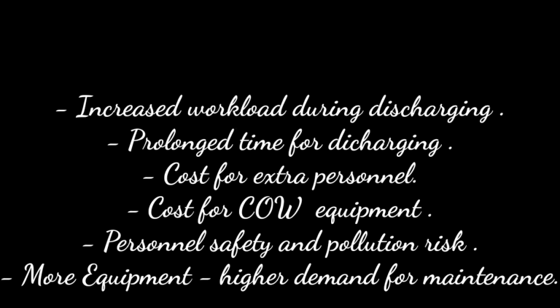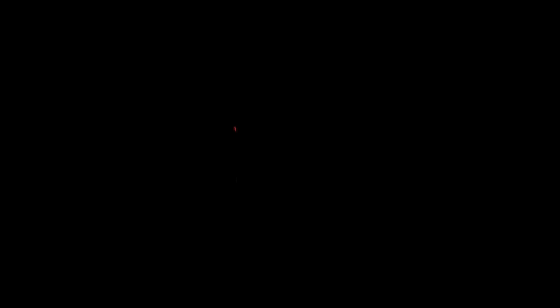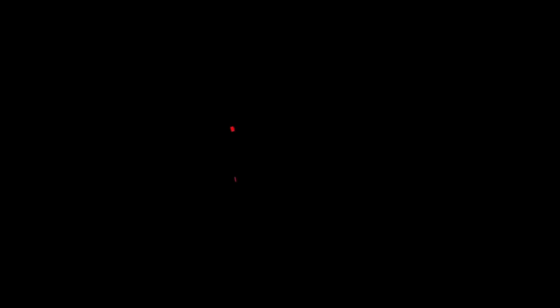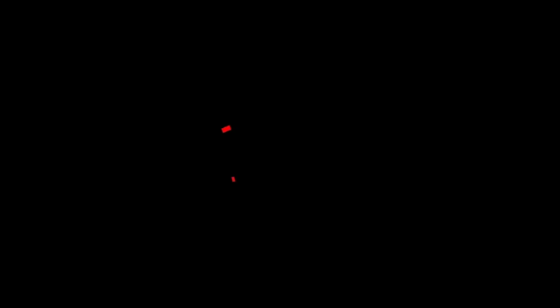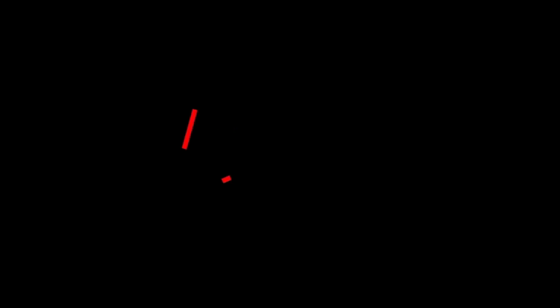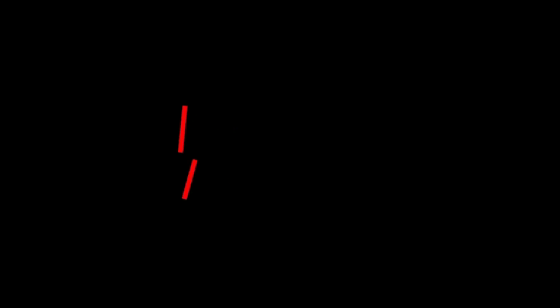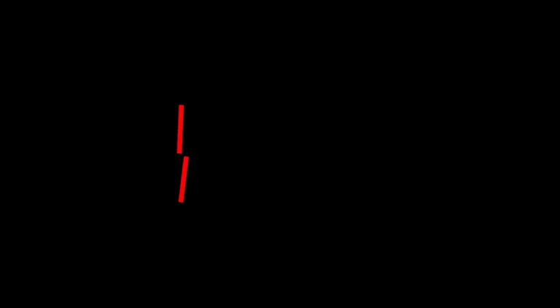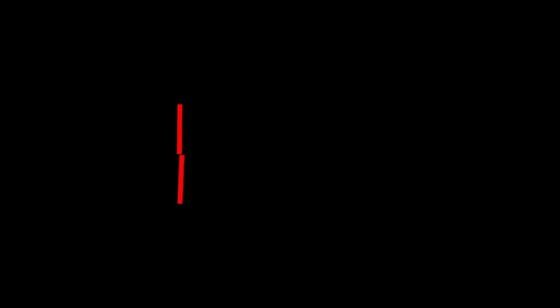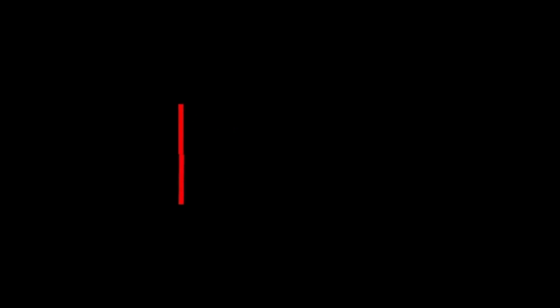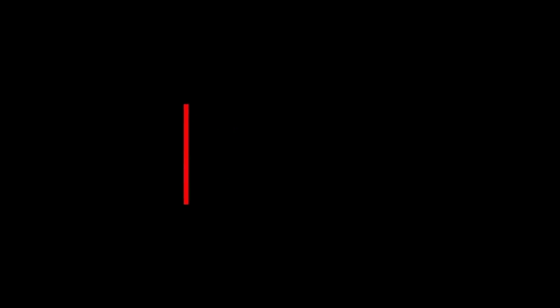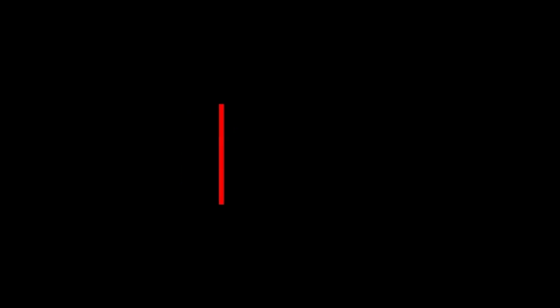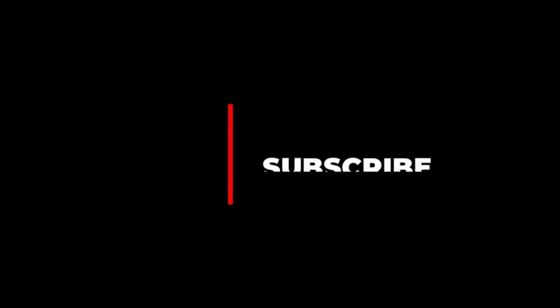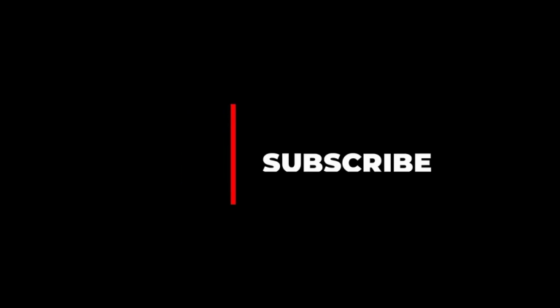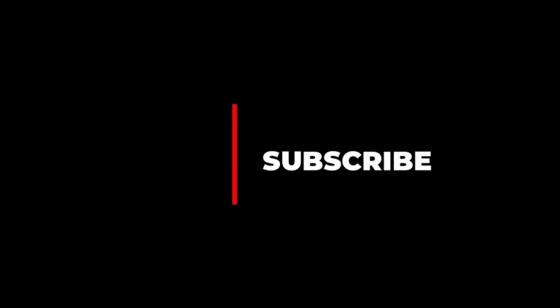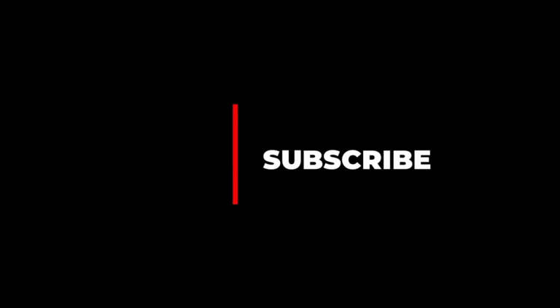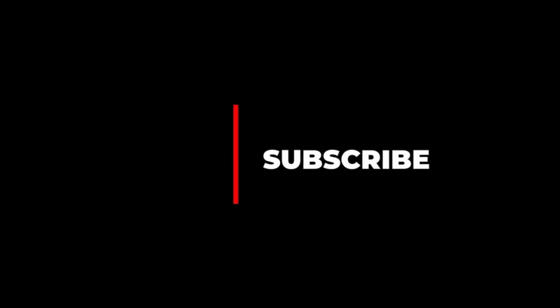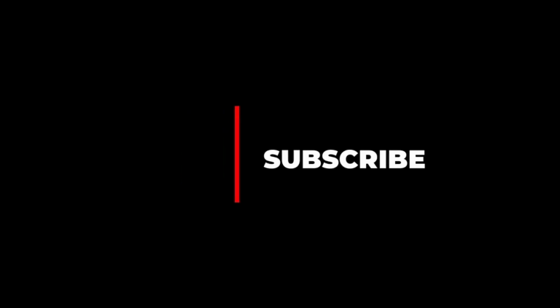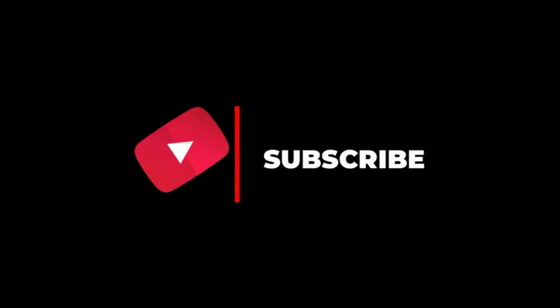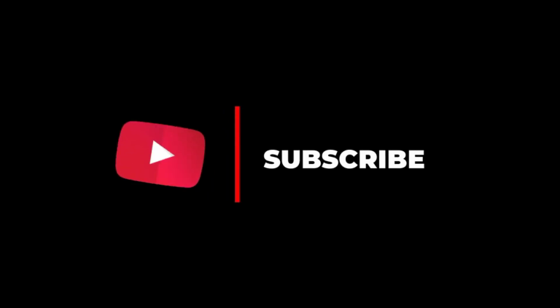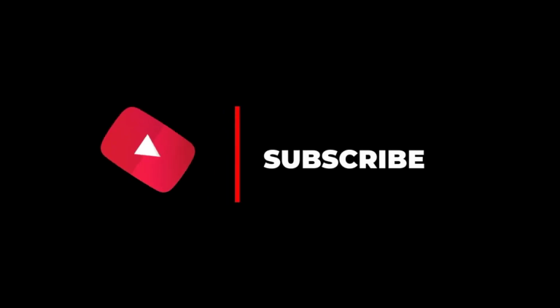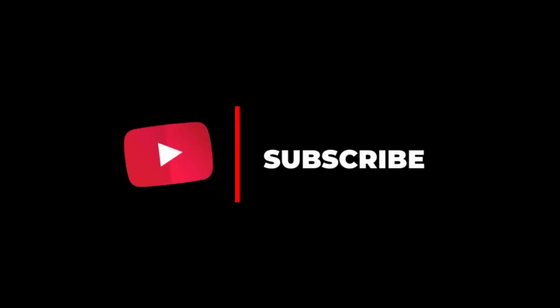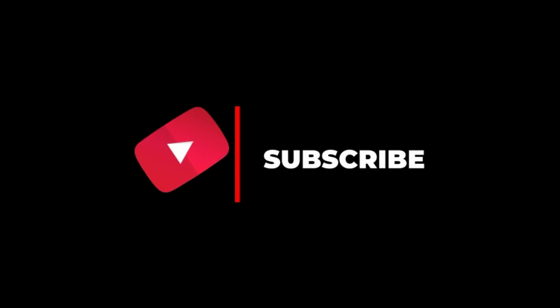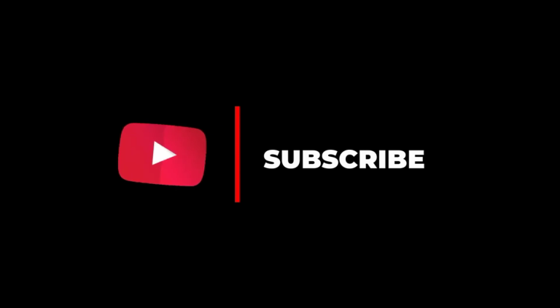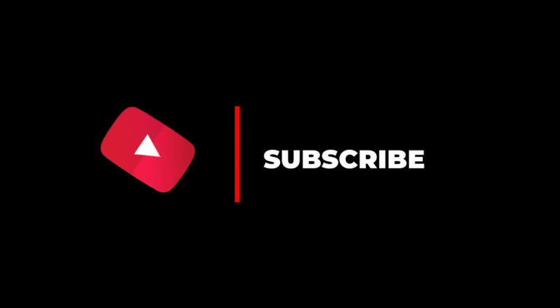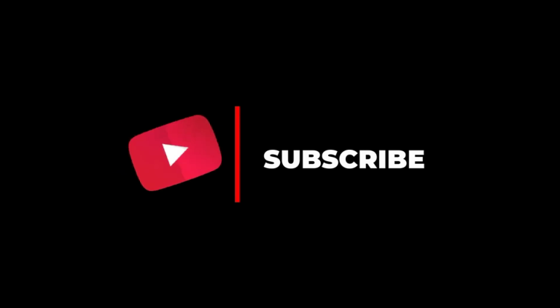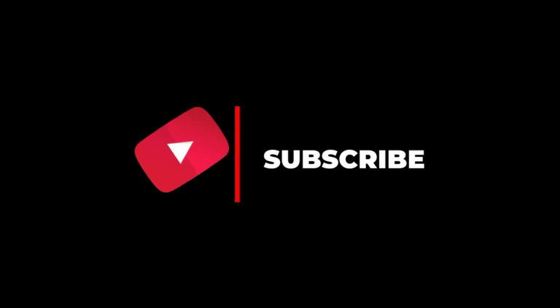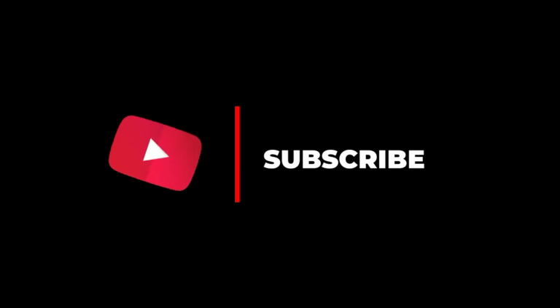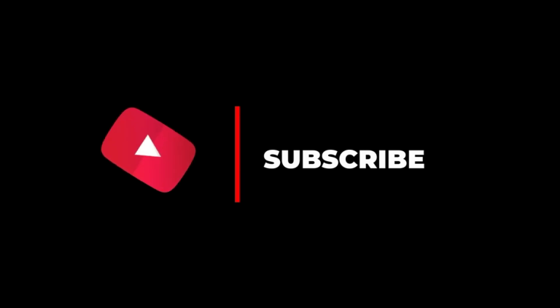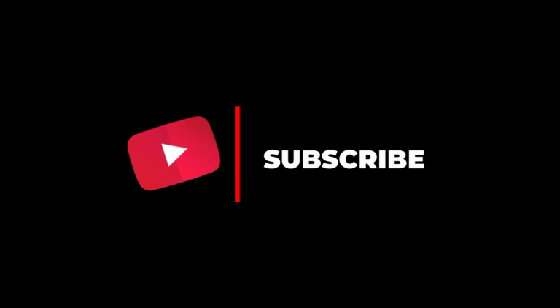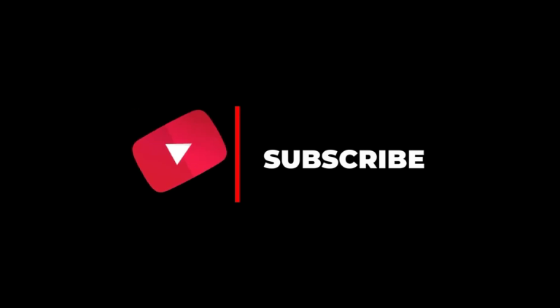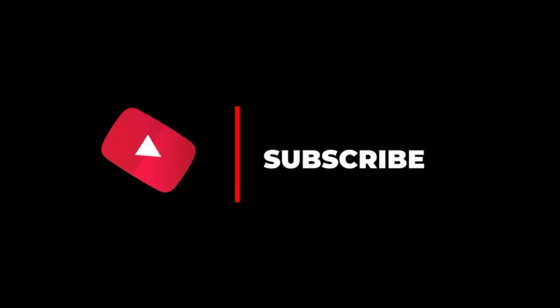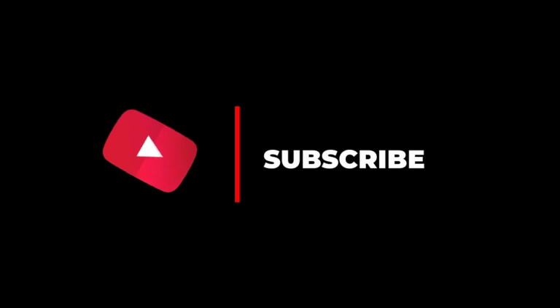This is the end of the video. Hope you found it useful. Thank you.